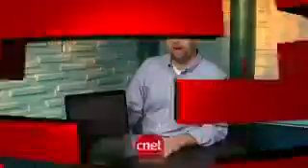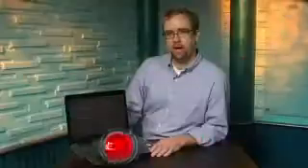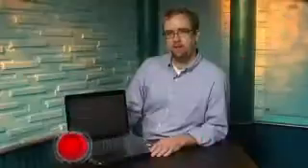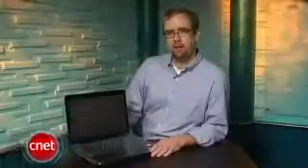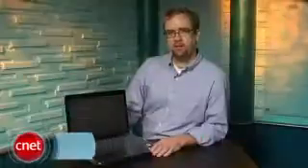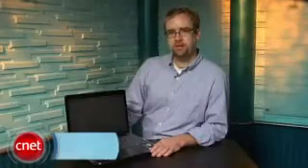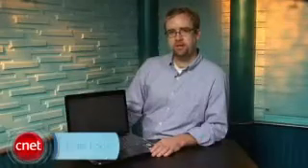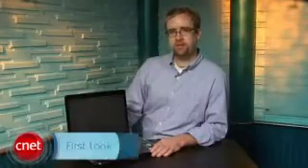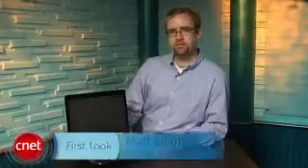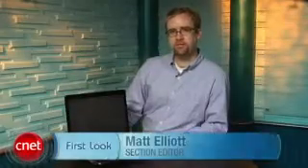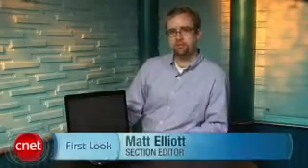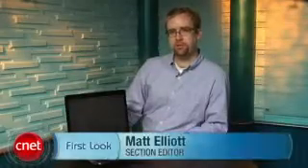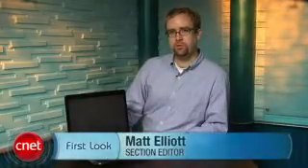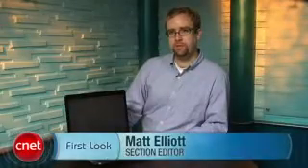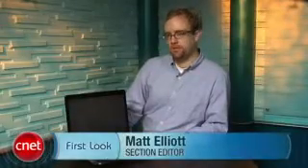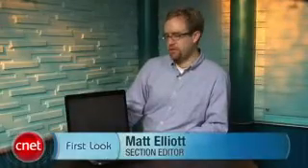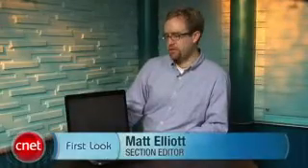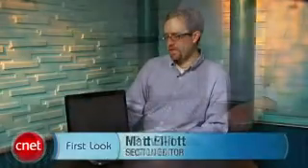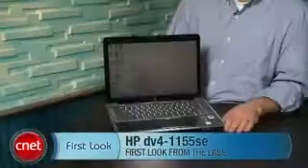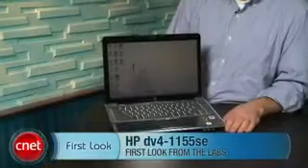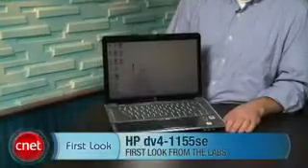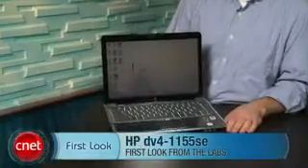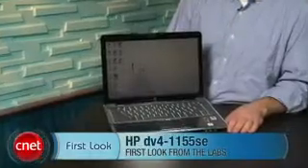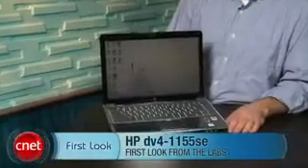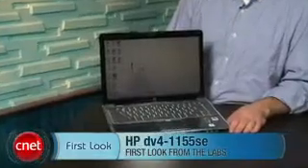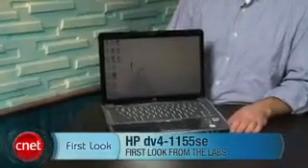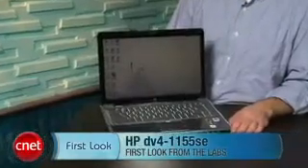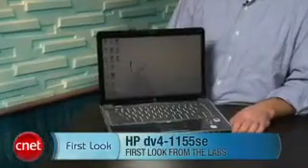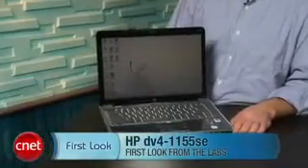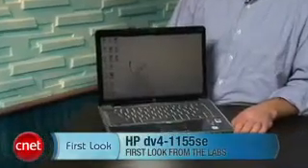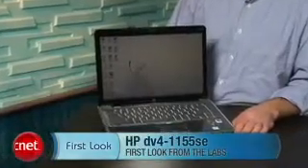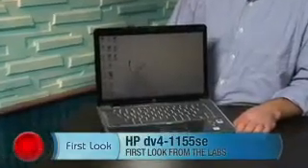Hi, I'm Matt Elliott, Section Editor with CNET Reviews, and this is the HP Pavilion DV4-1155SE.